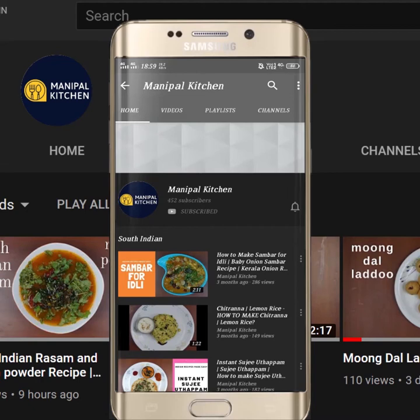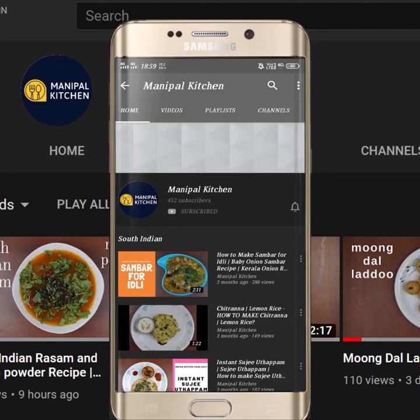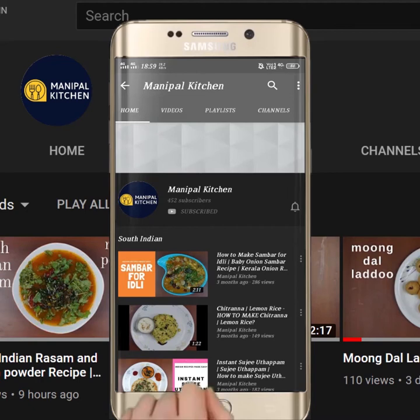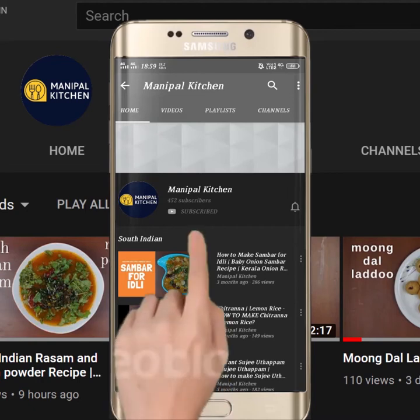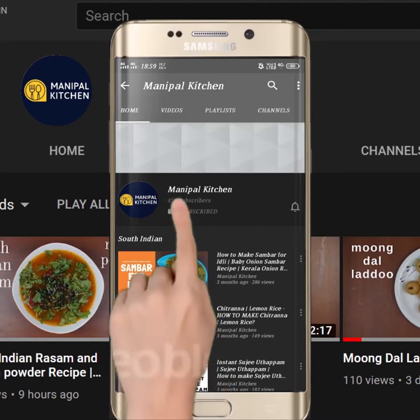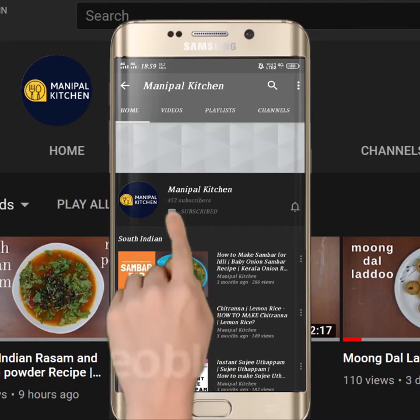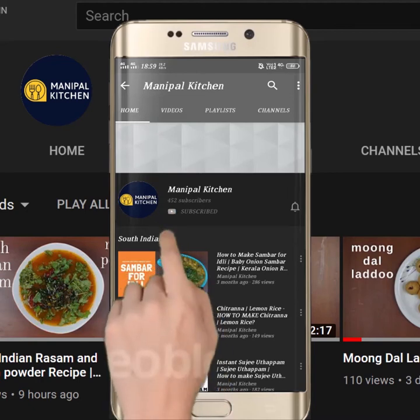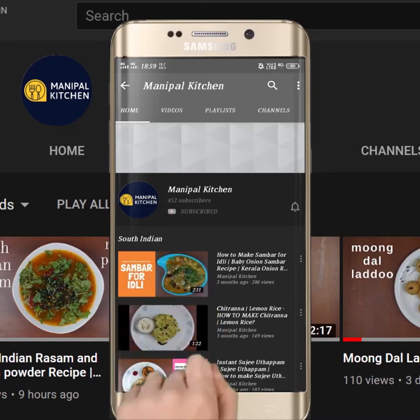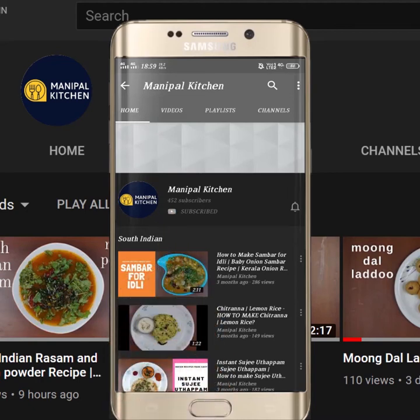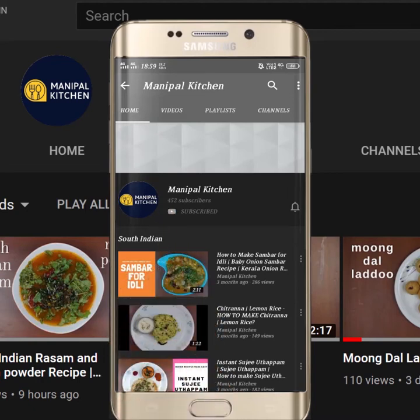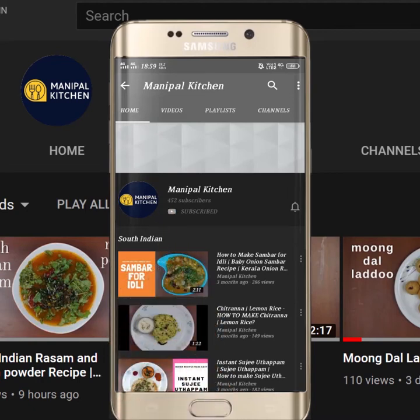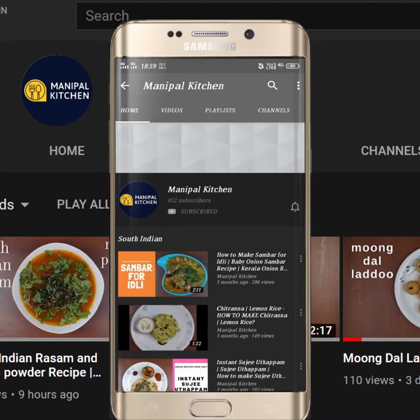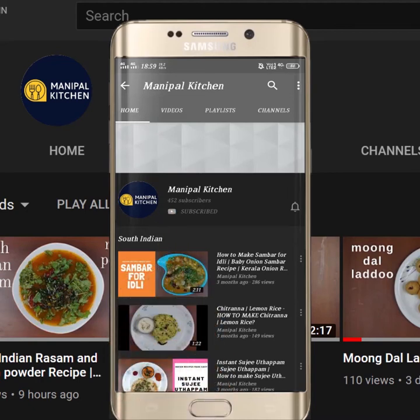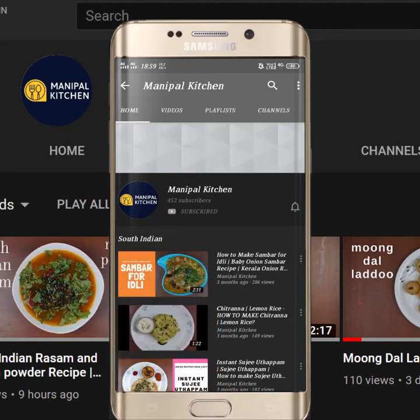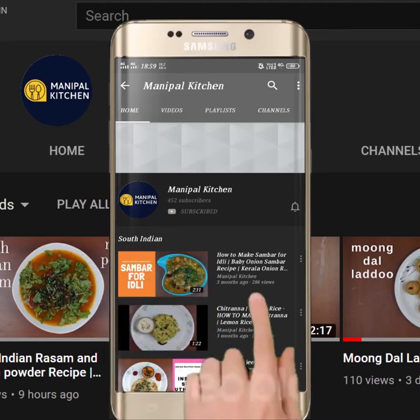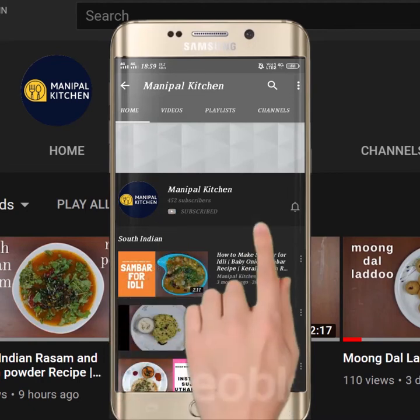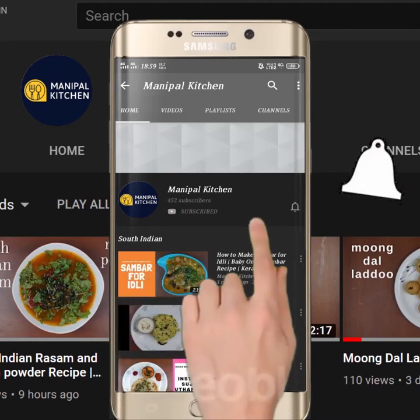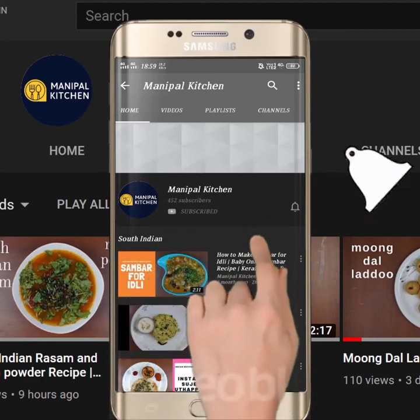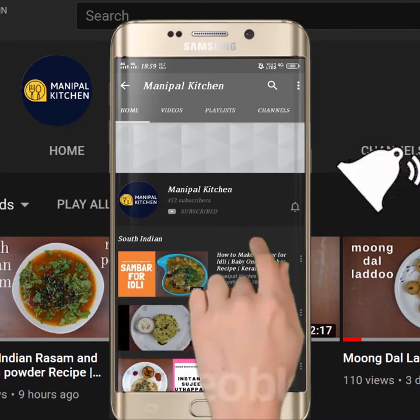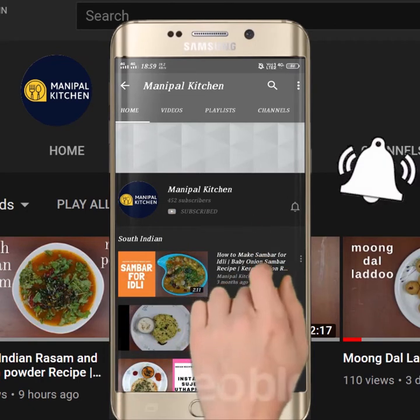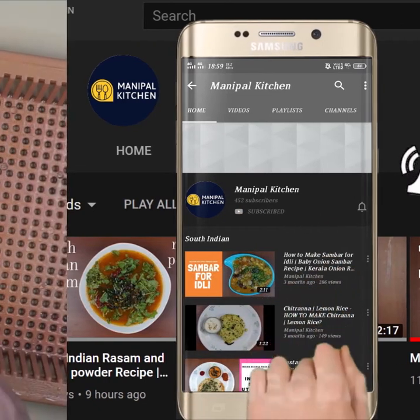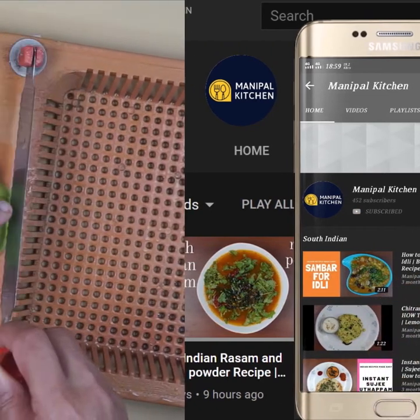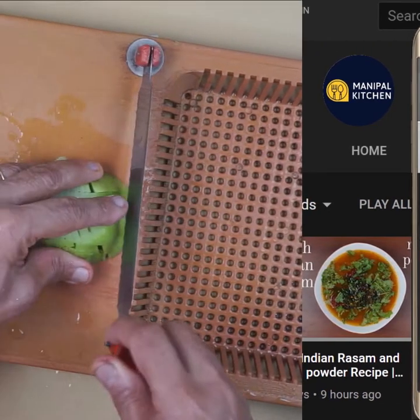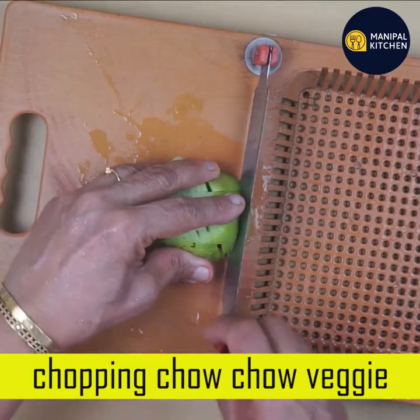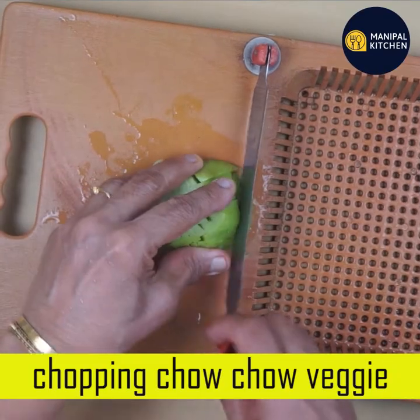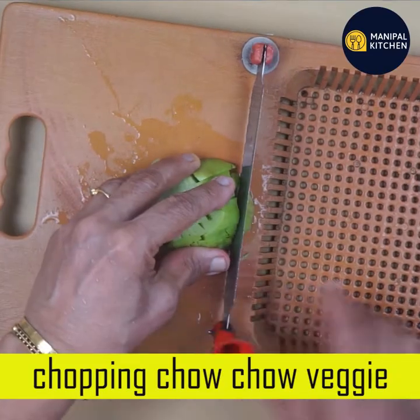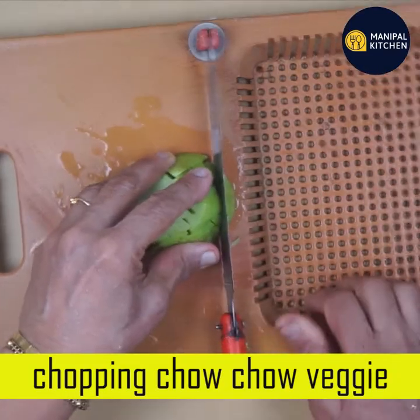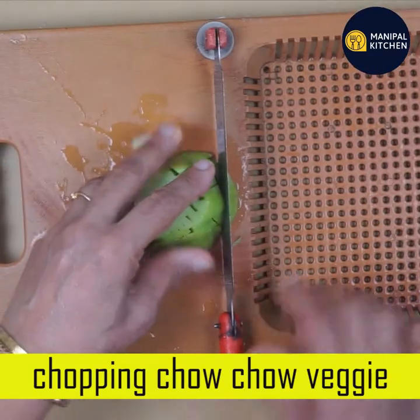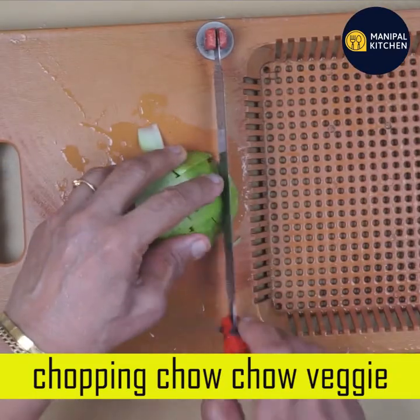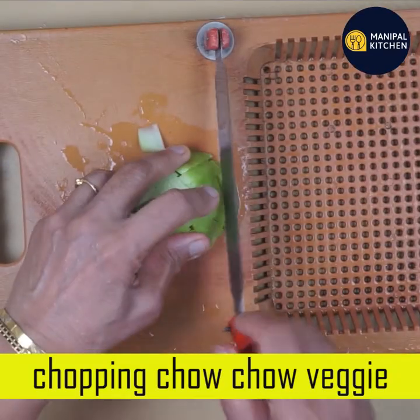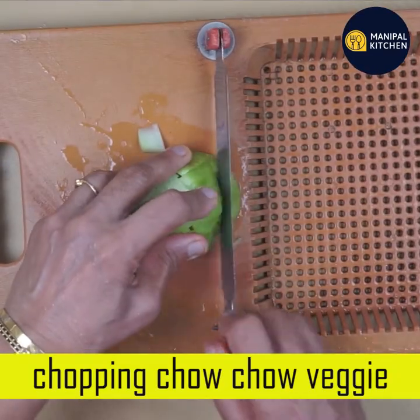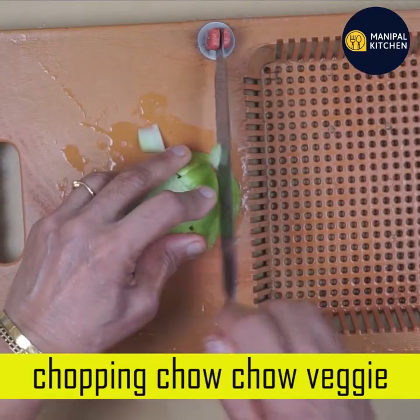Subscribe now and press the bell icon, never miss an update. Welcome to Manipal. Welcome to everyone.